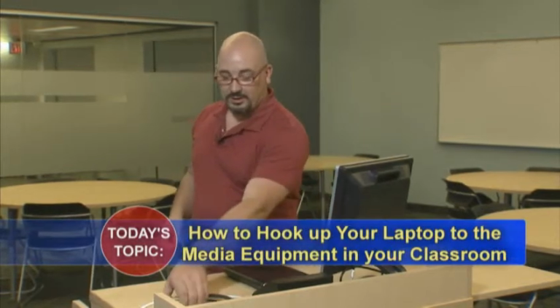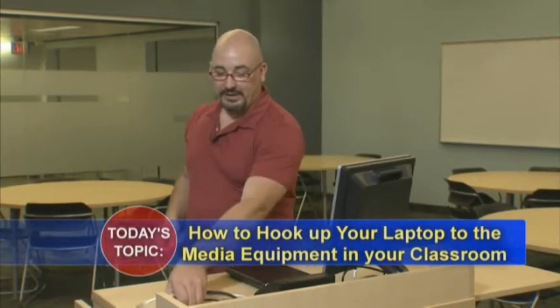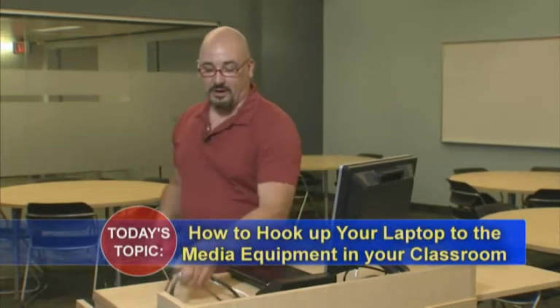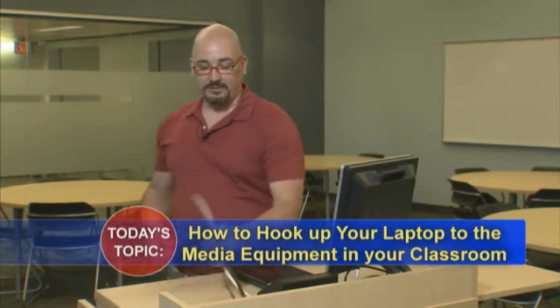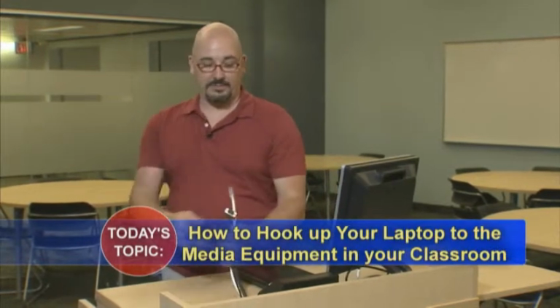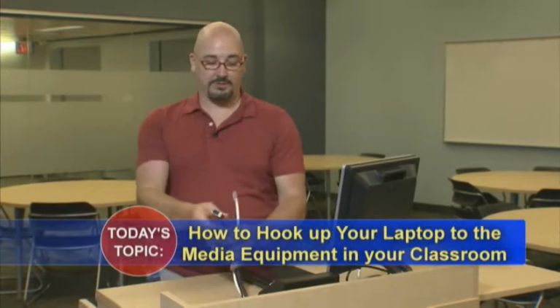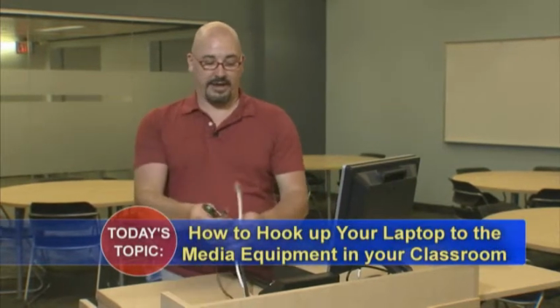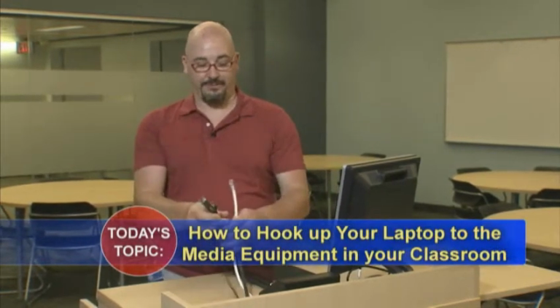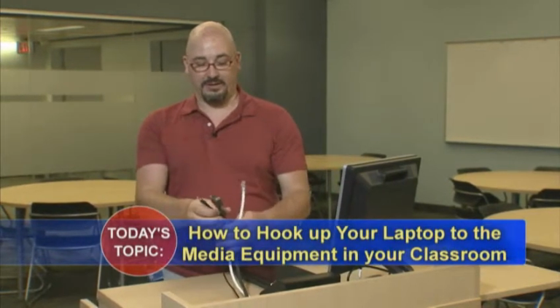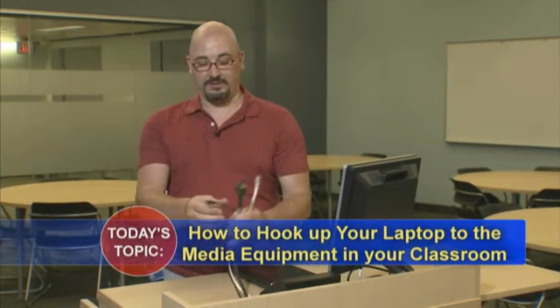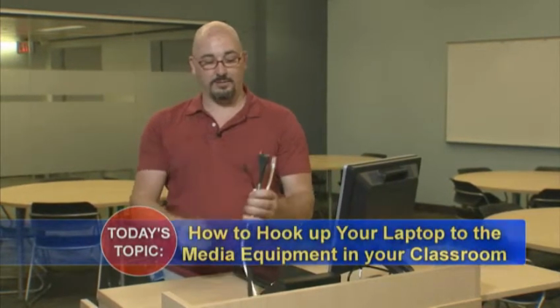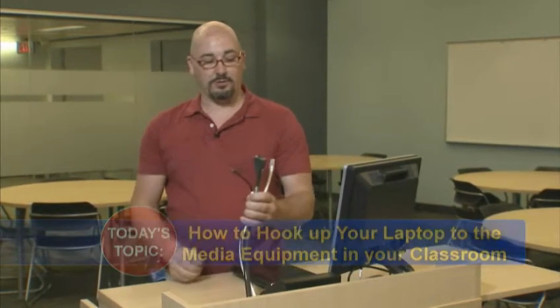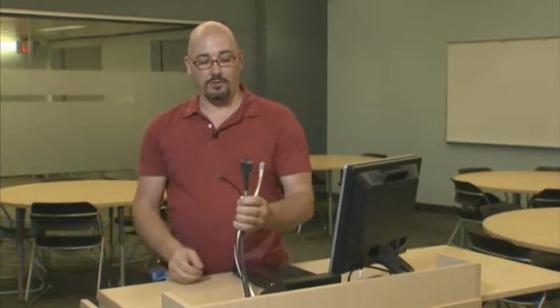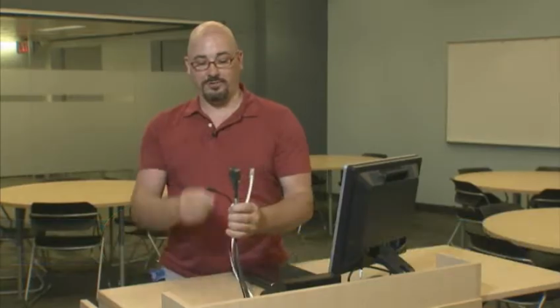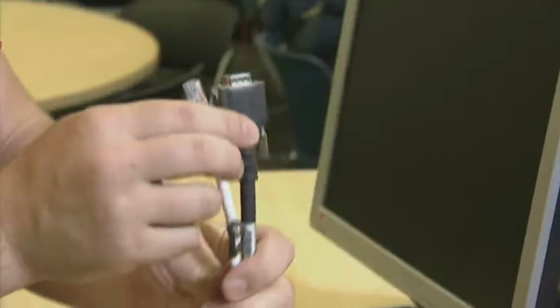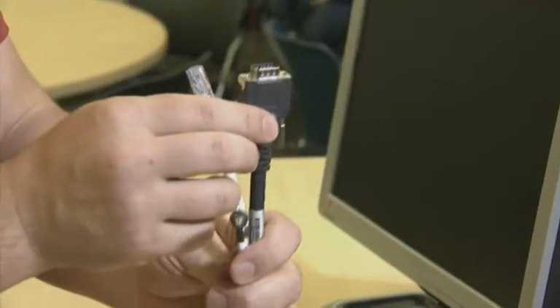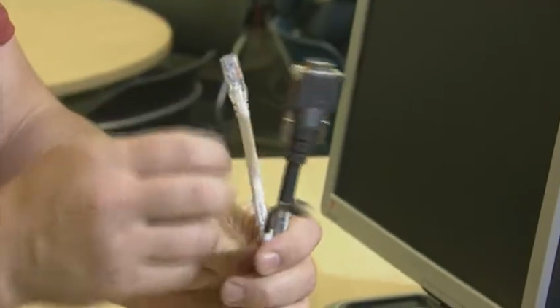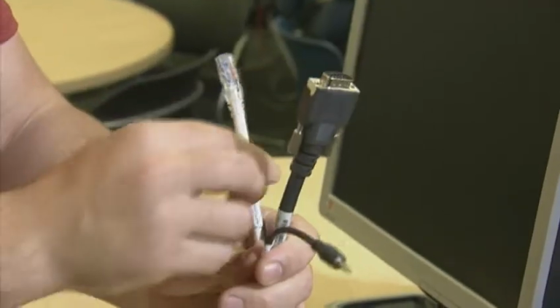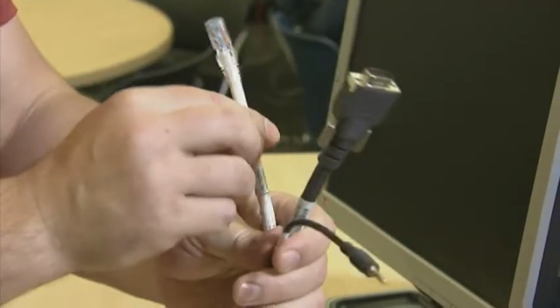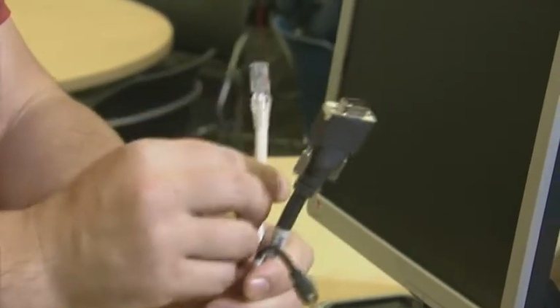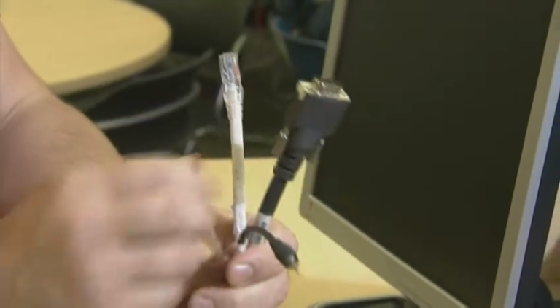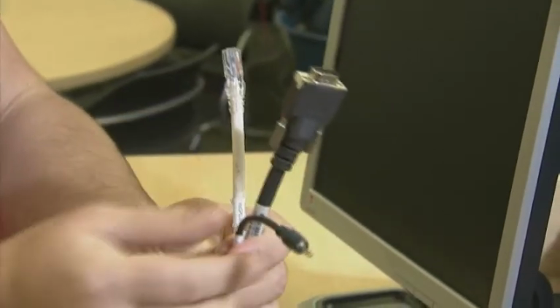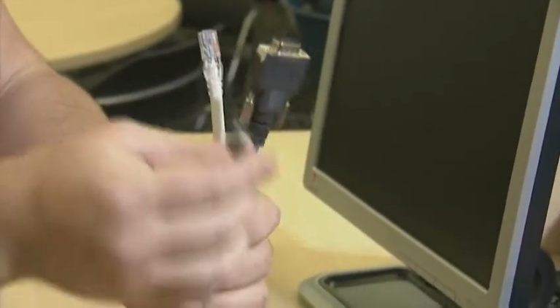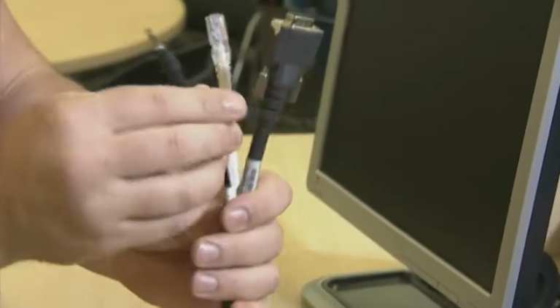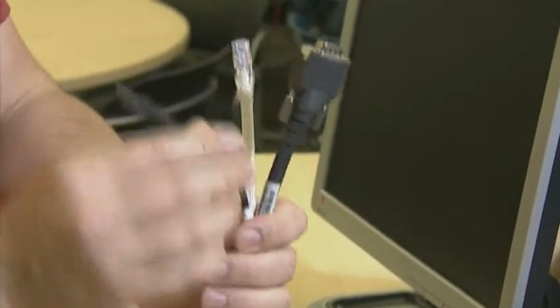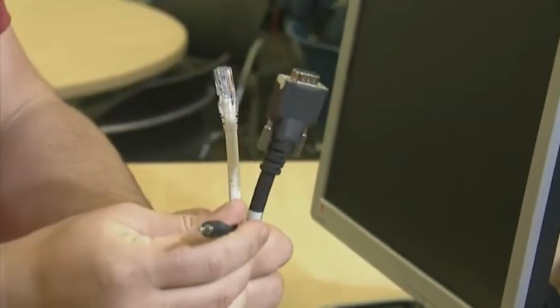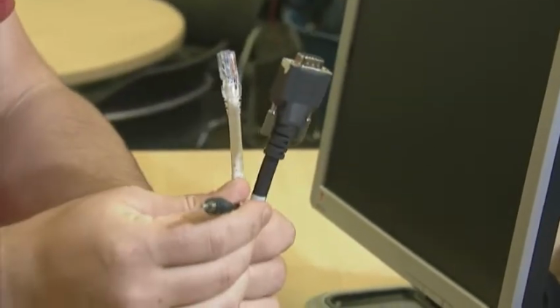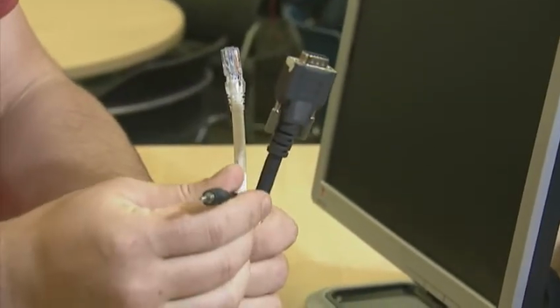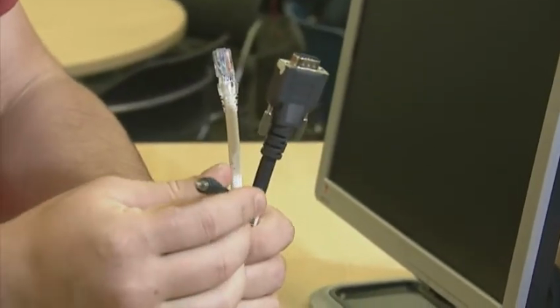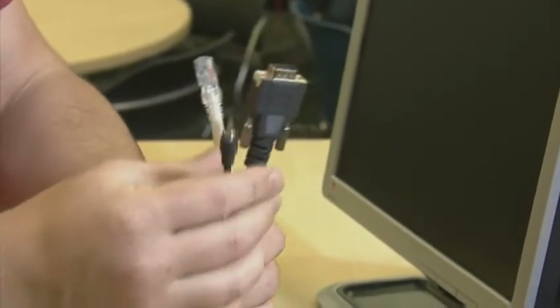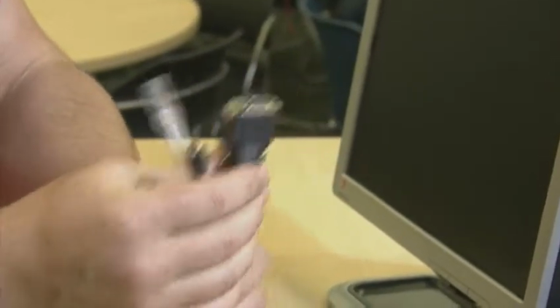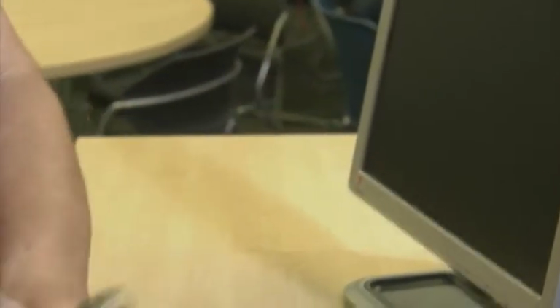Your media cart is going to have an umbilical cord with a VGA port, an Ethernet cable, and an audio cable.